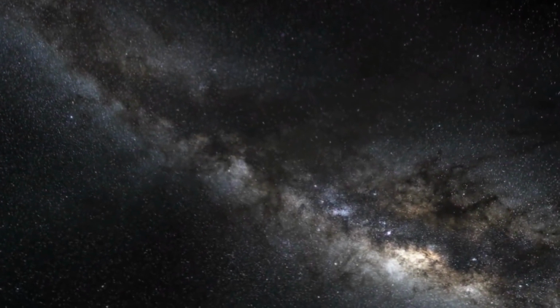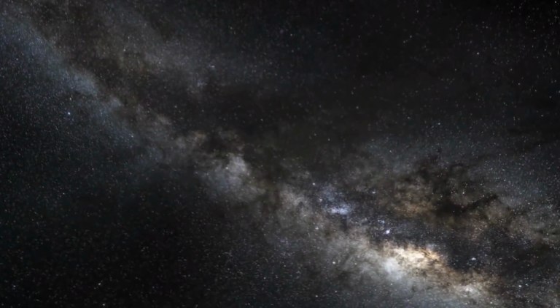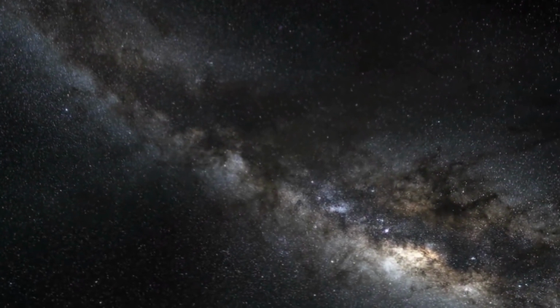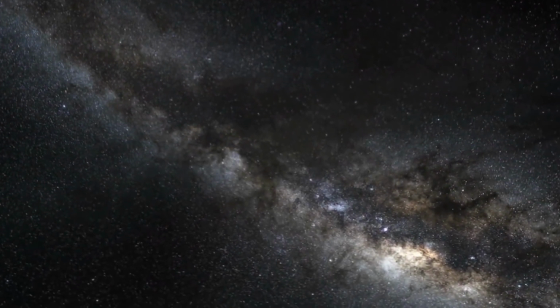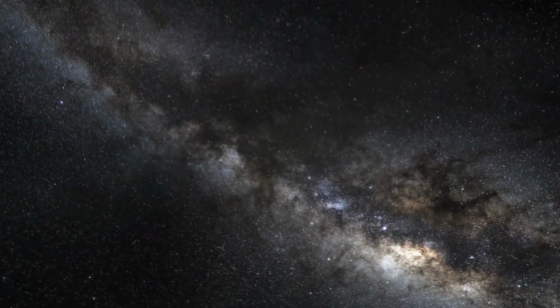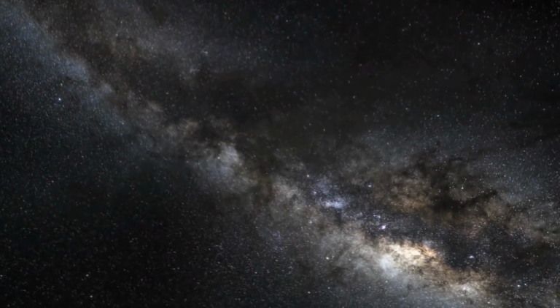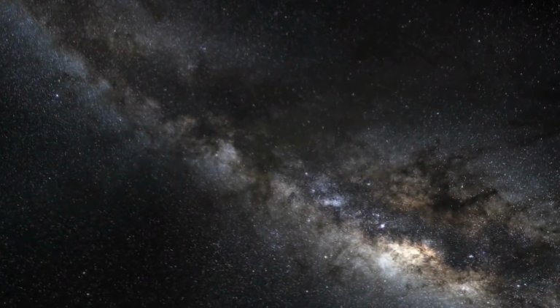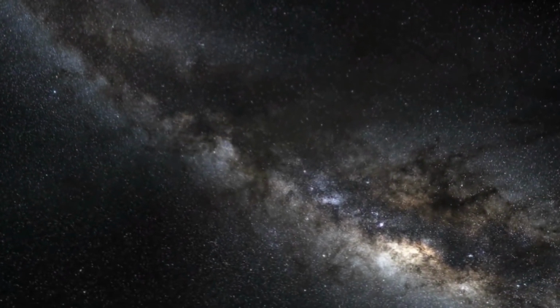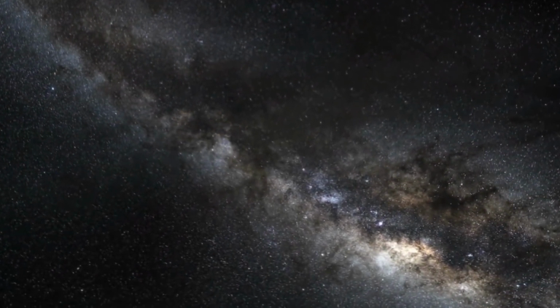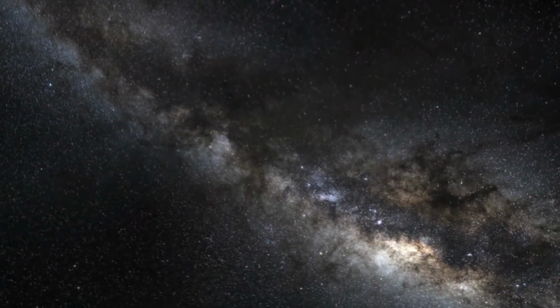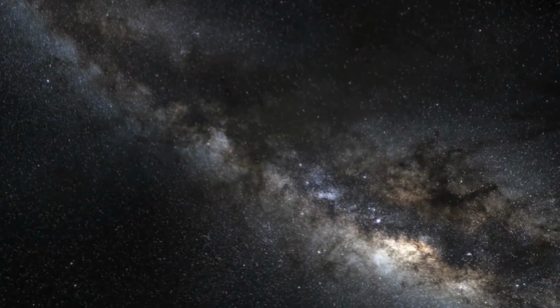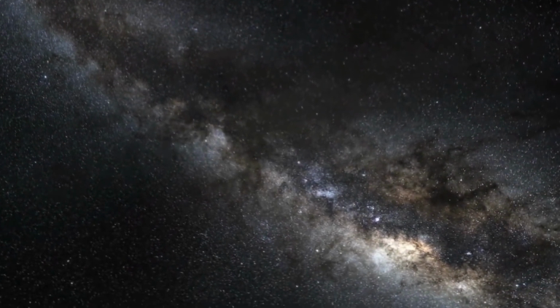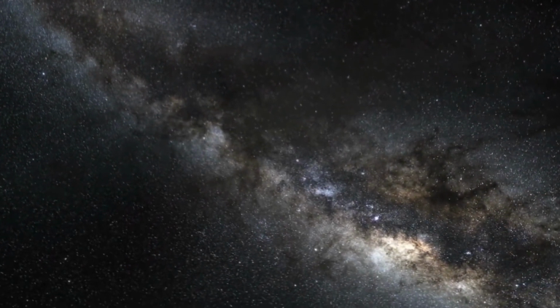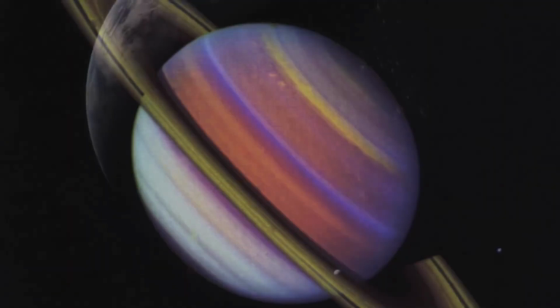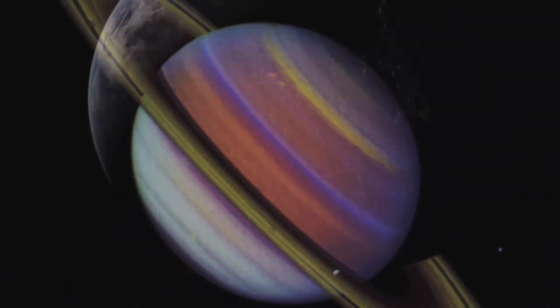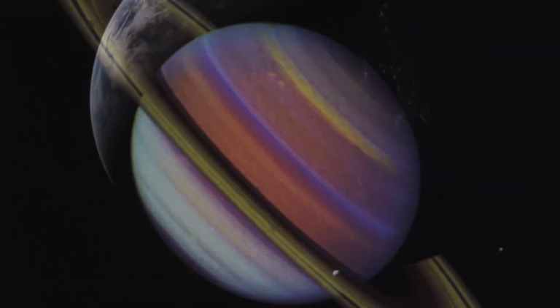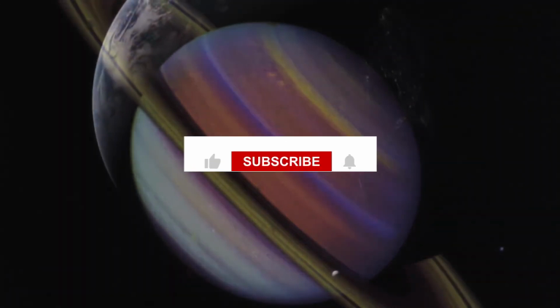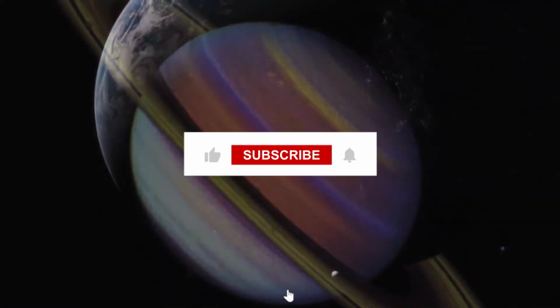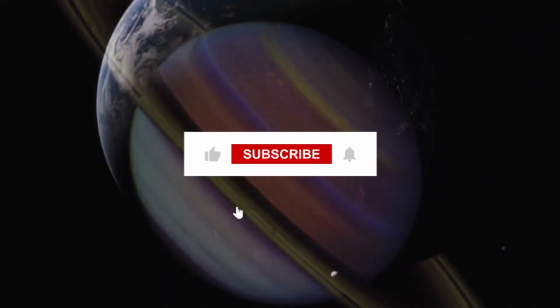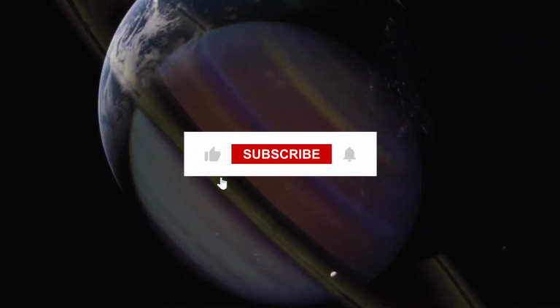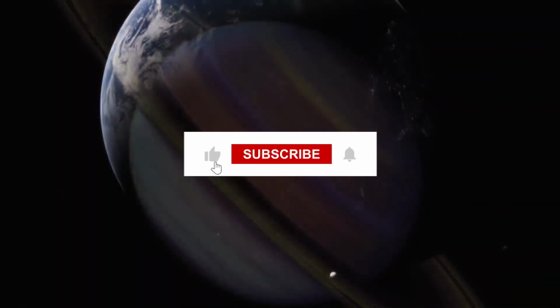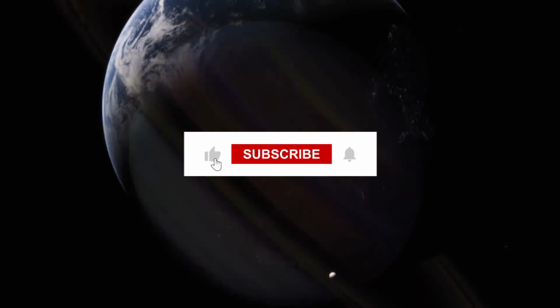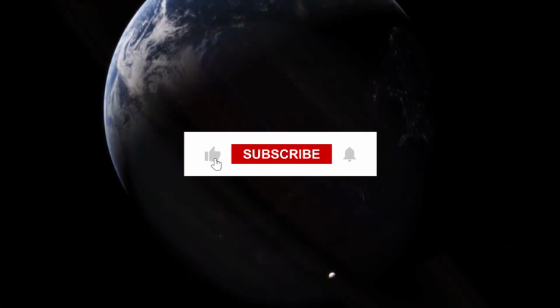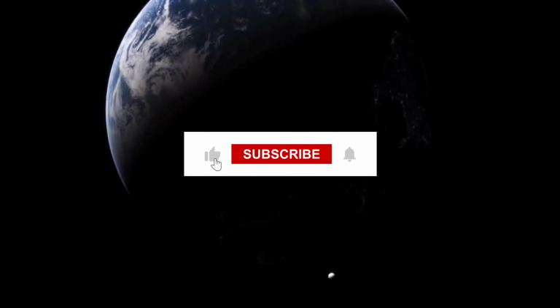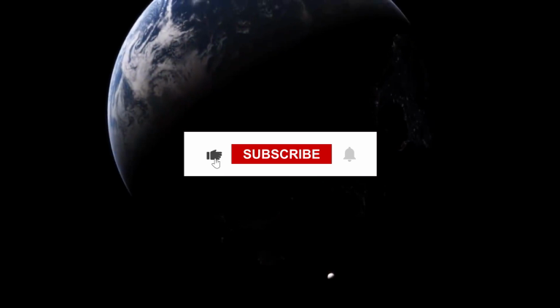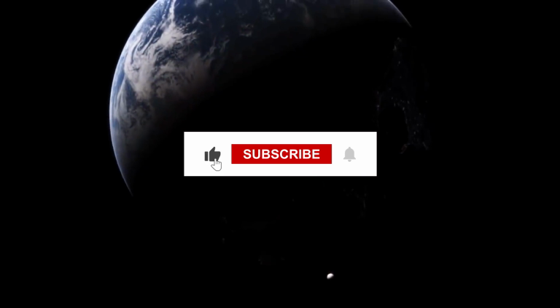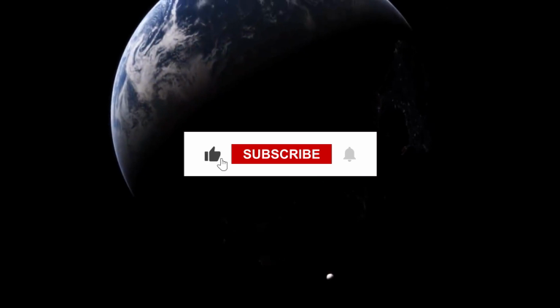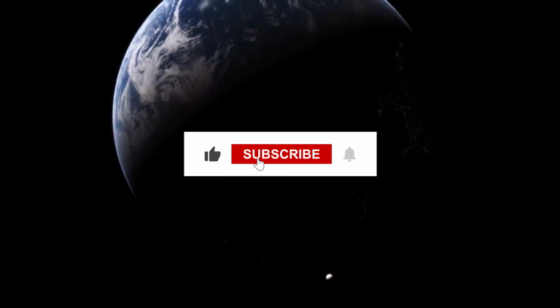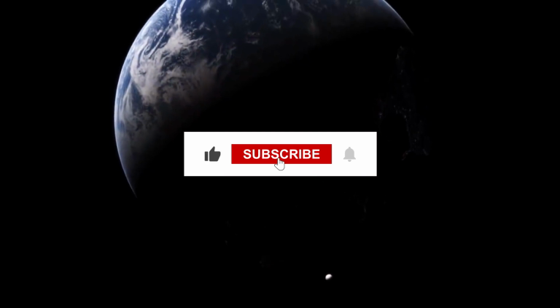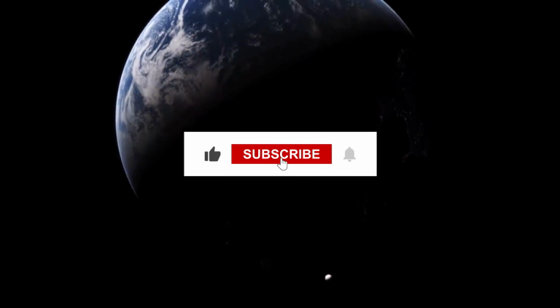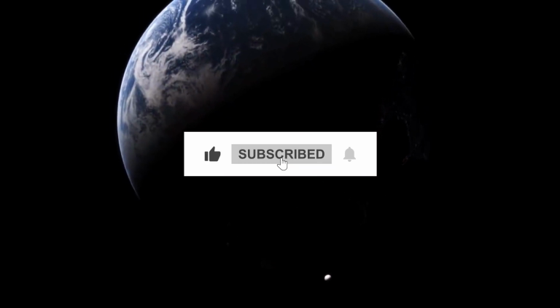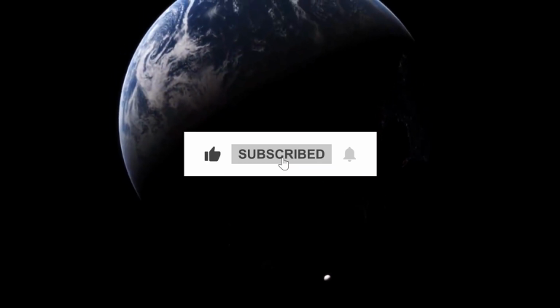Please leave a like and subscribe to our channel if you enjoyed the video. Stay tuned to this channel till the next video.